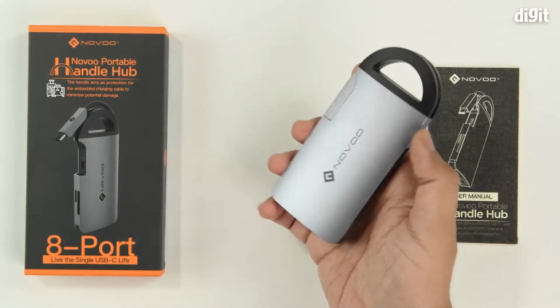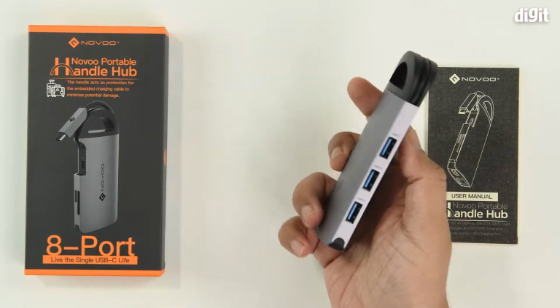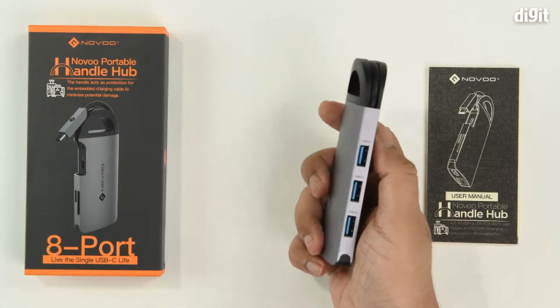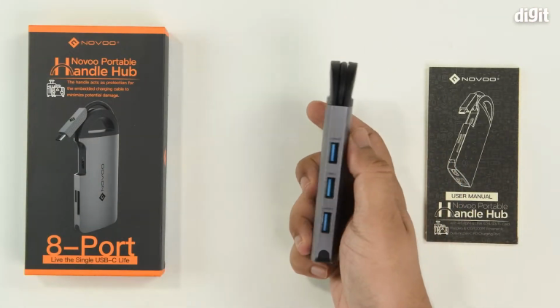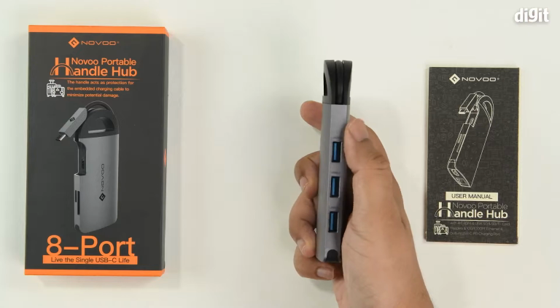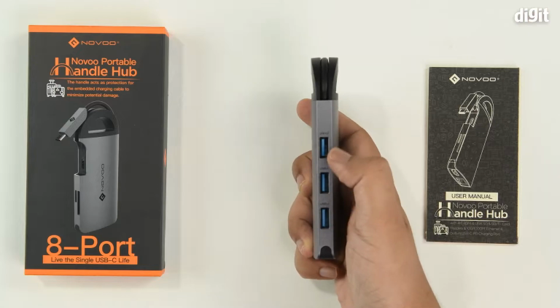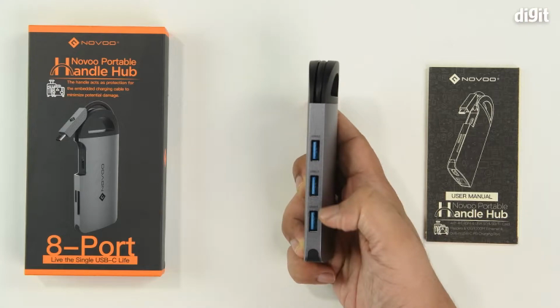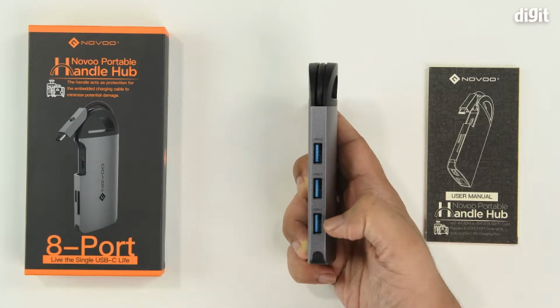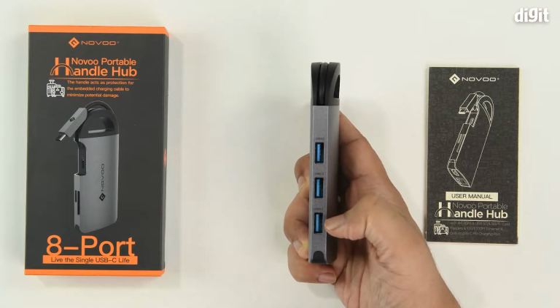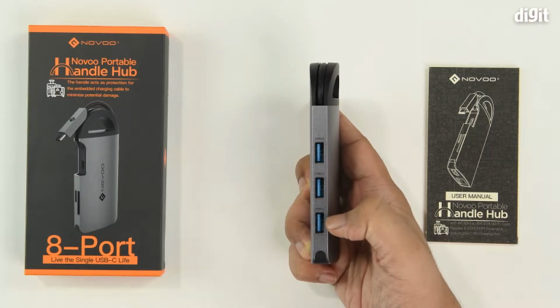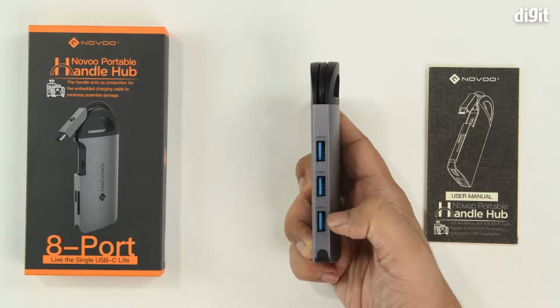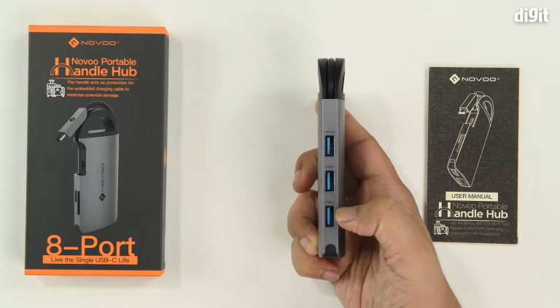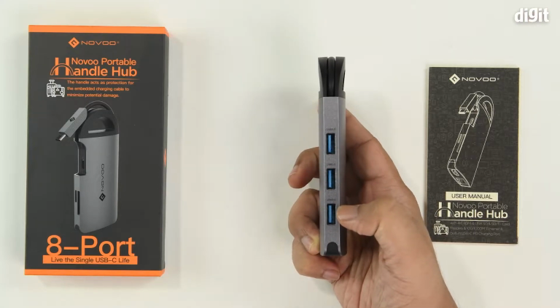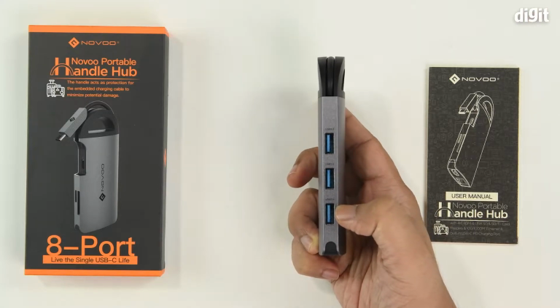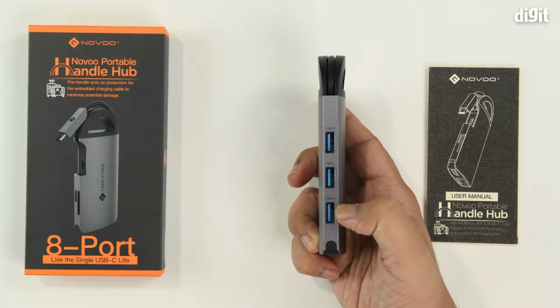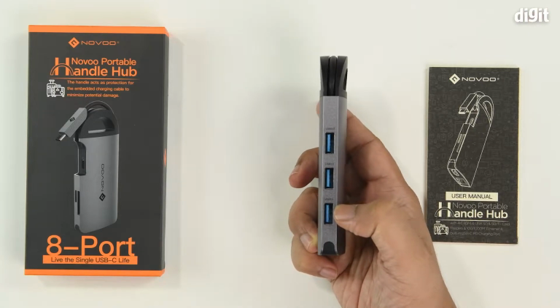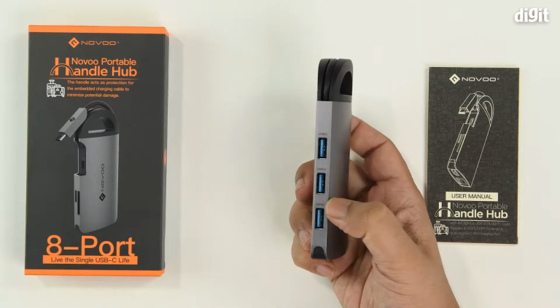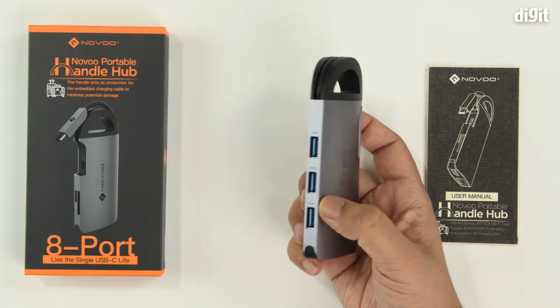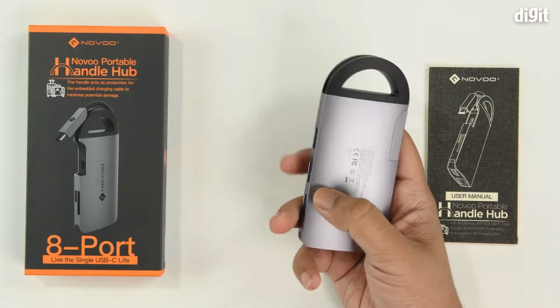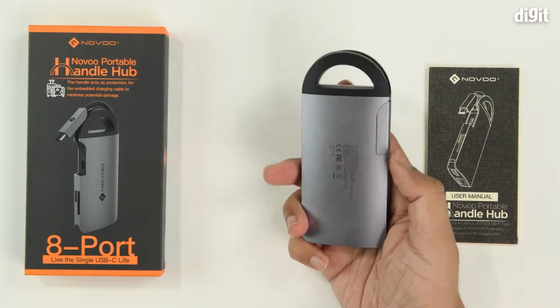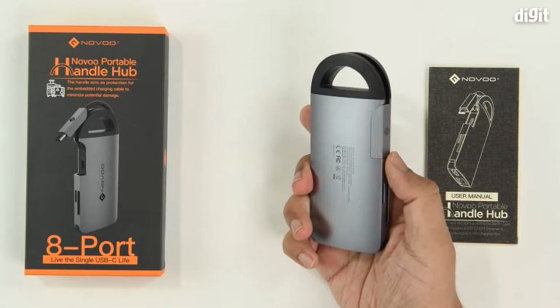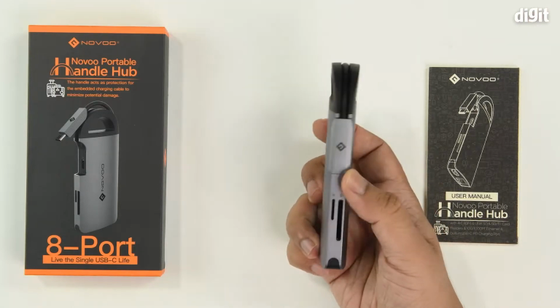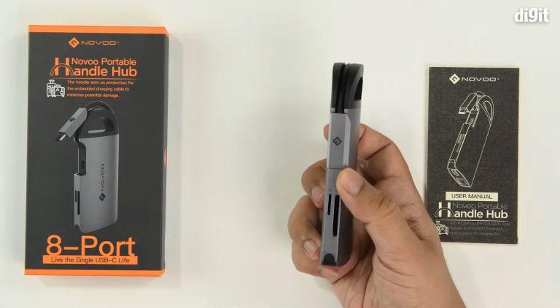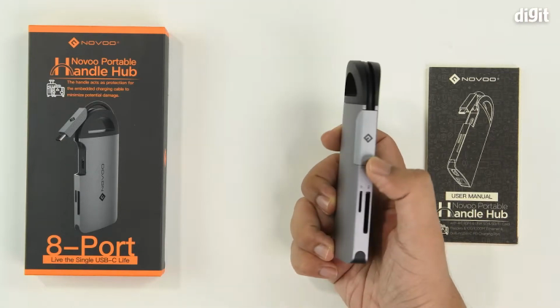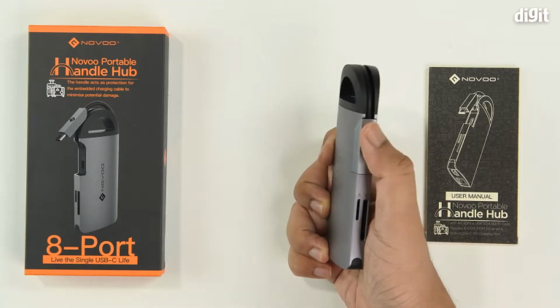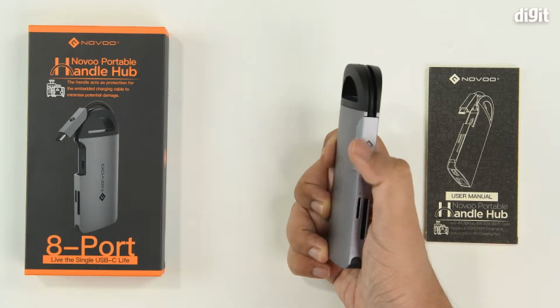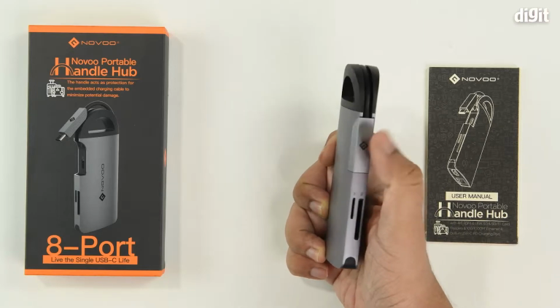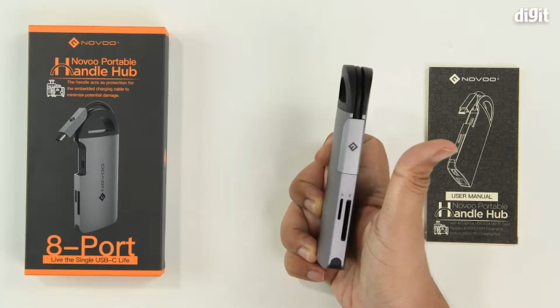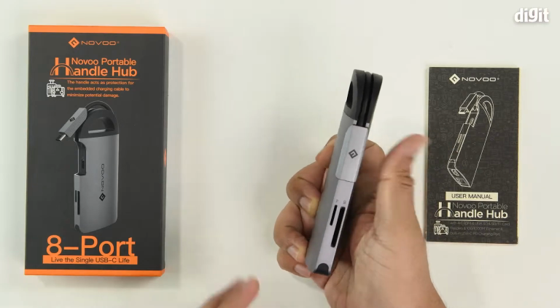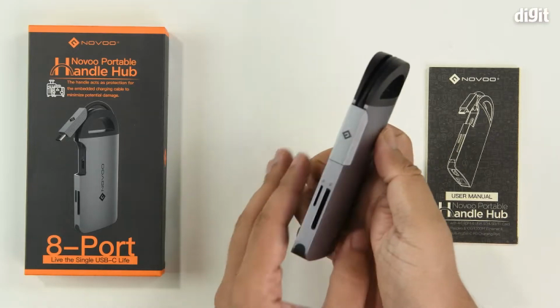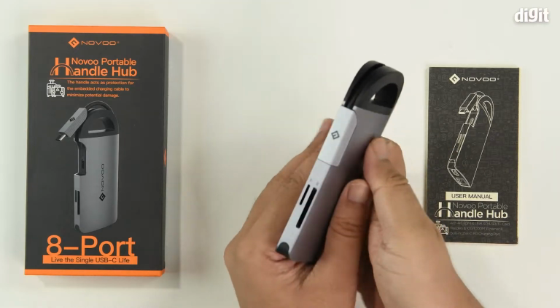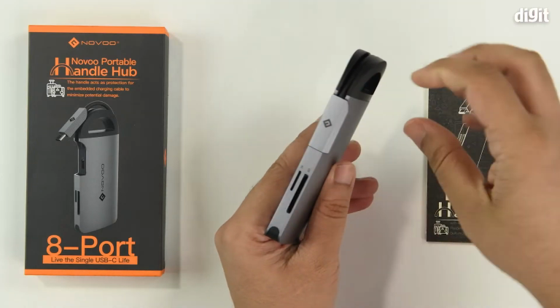Hello and welcome to Digit. In this video, we look at the key features of the Novo 8-in-1 Handle Hub.